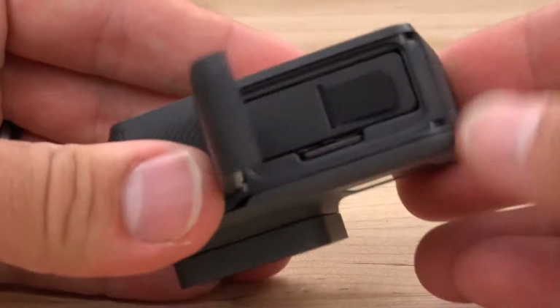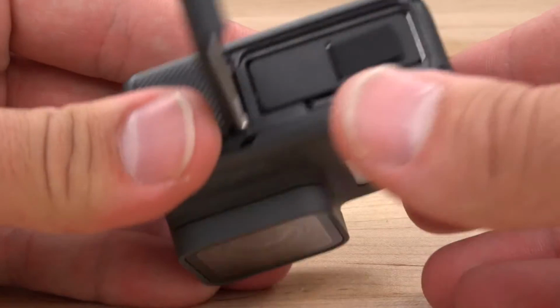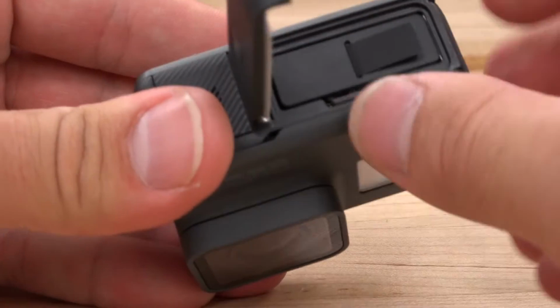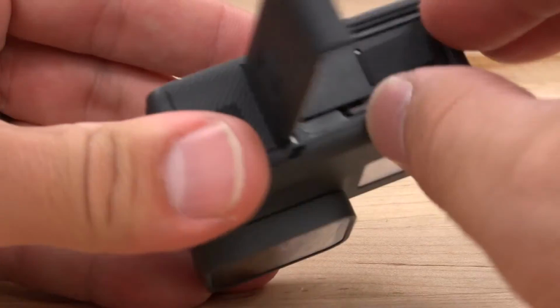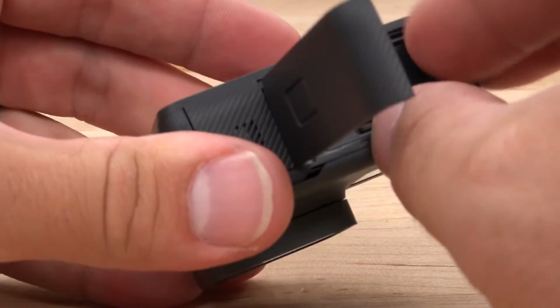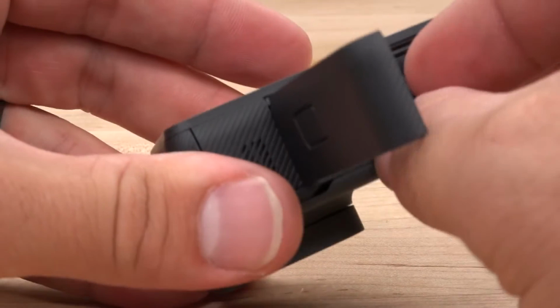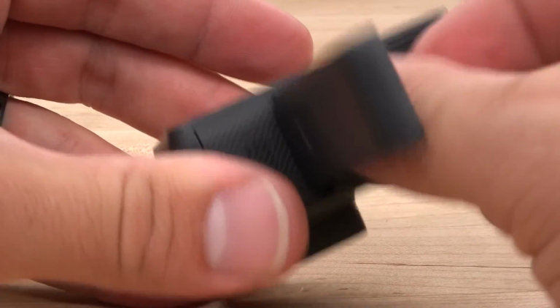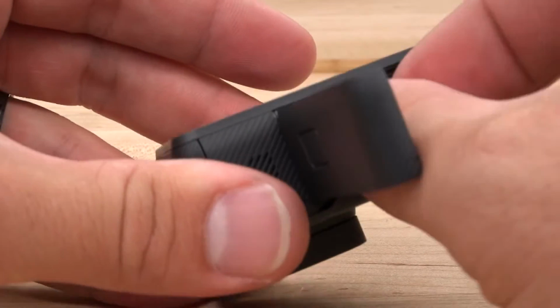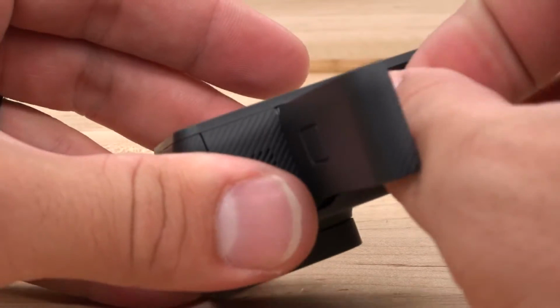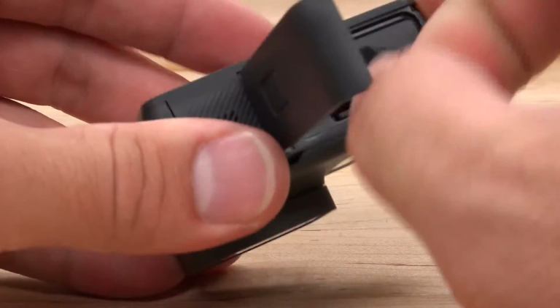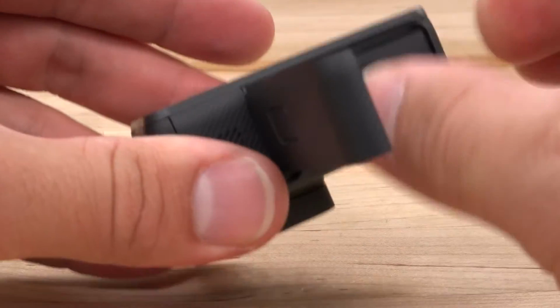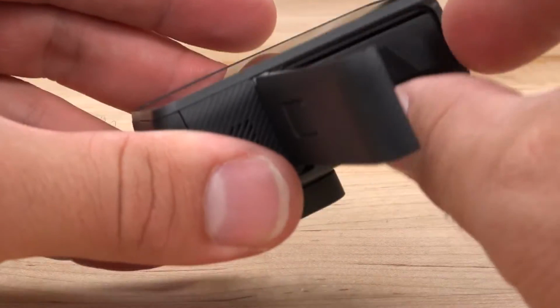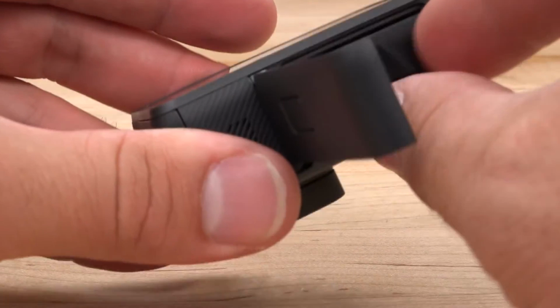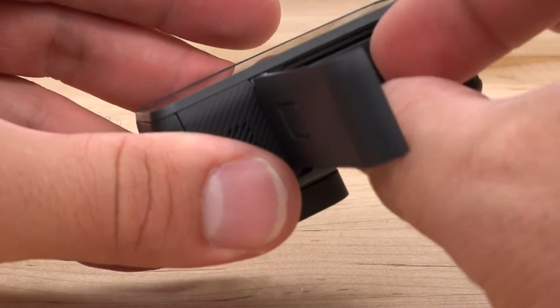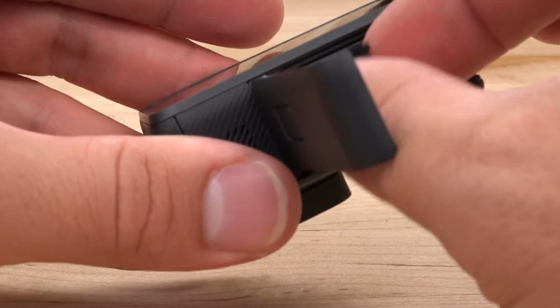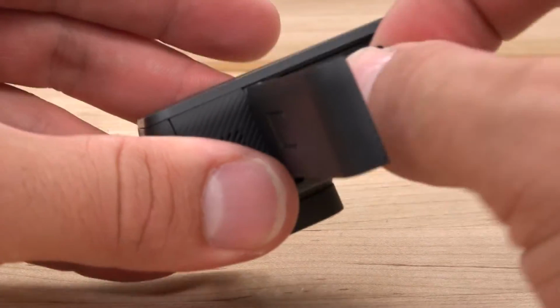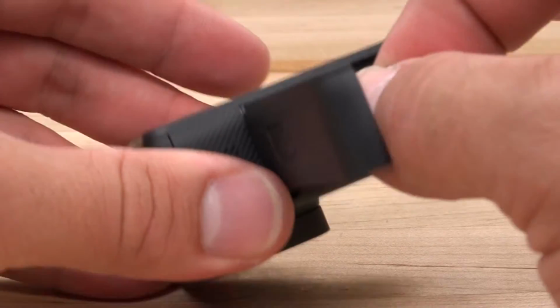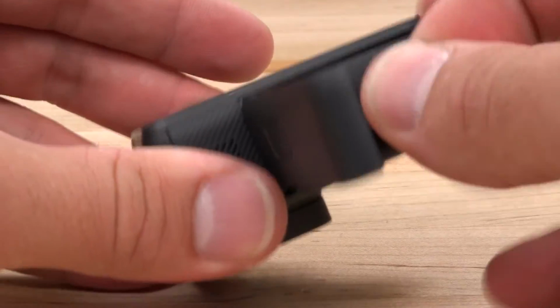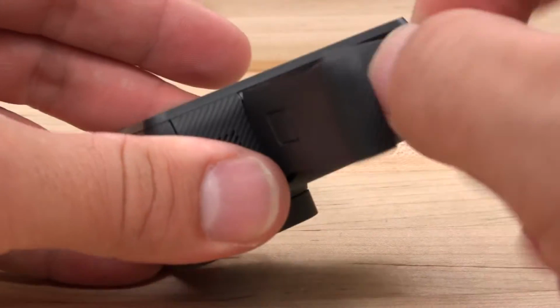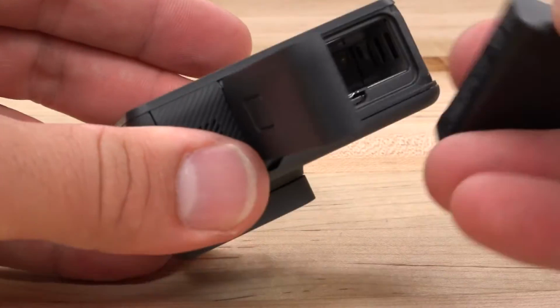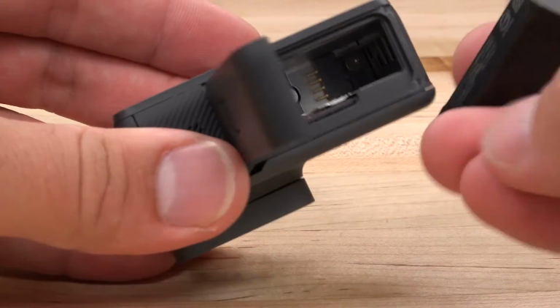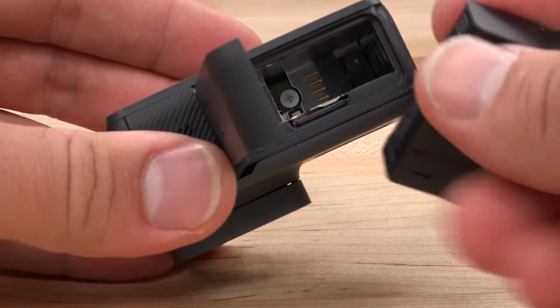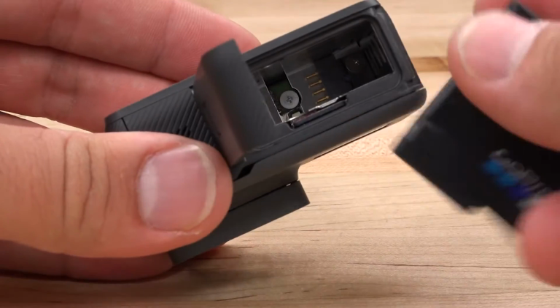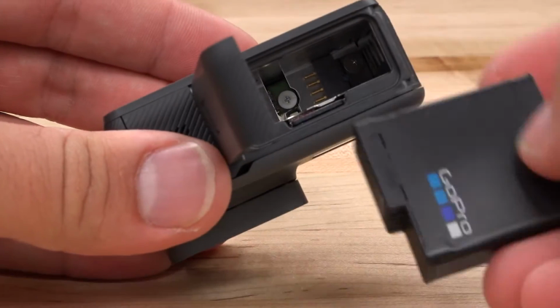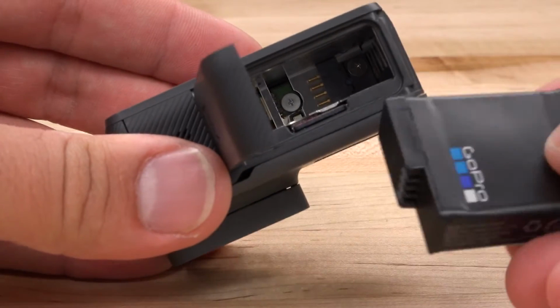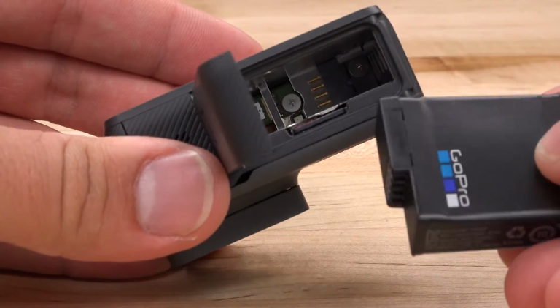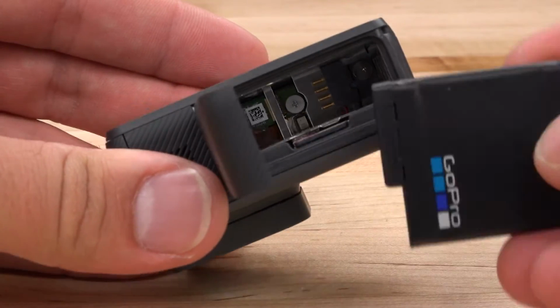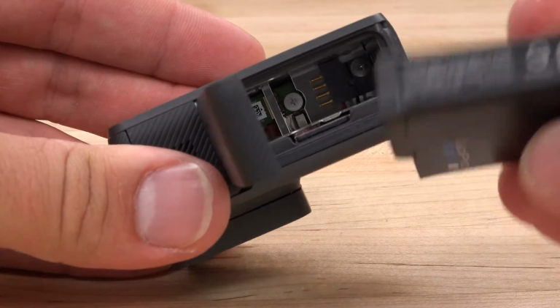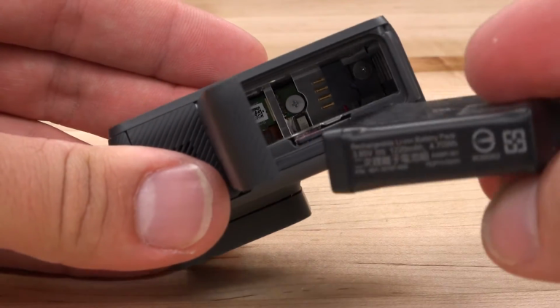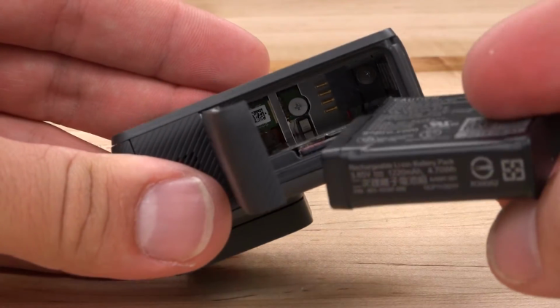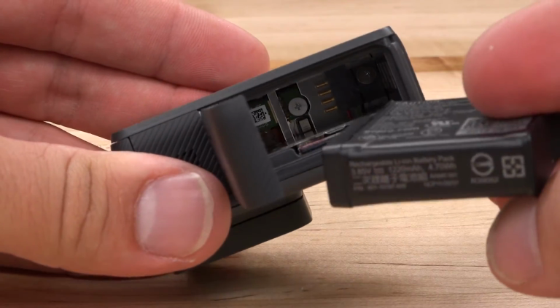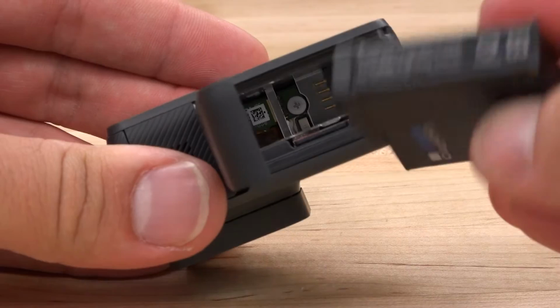It's got a new battery design, so keep in mind that your previous camera batteries will not be cross compatible.